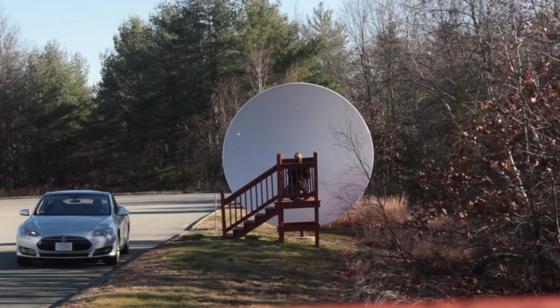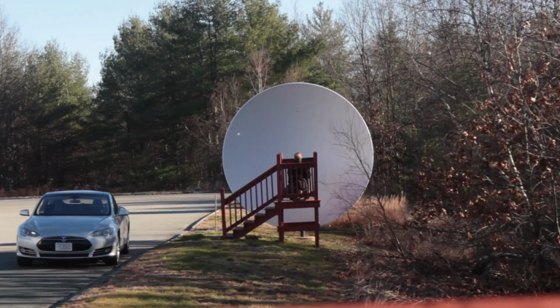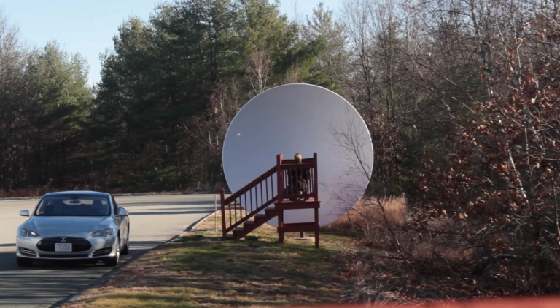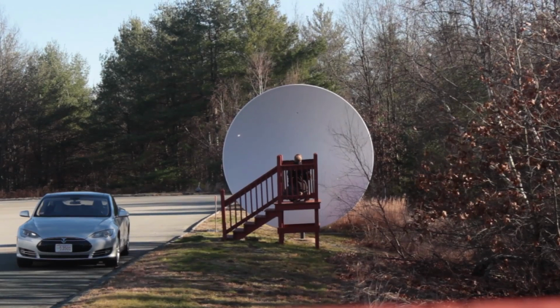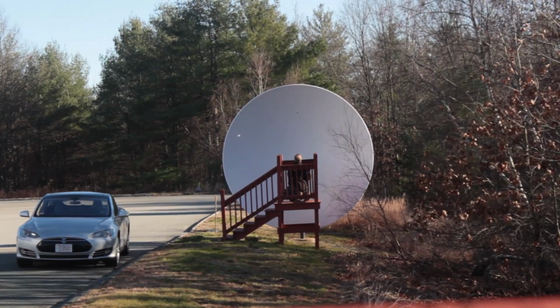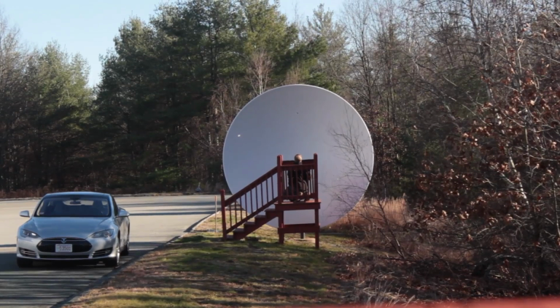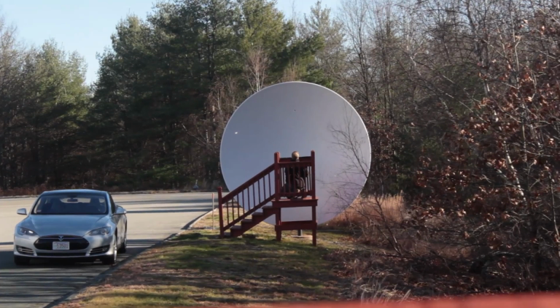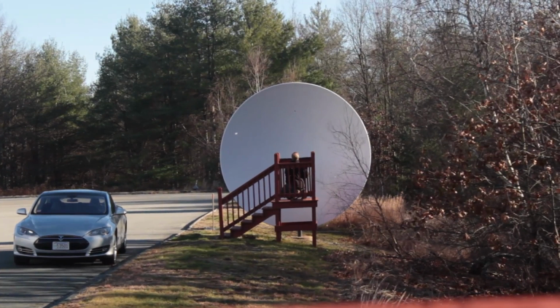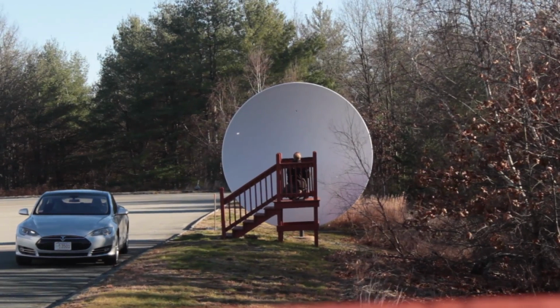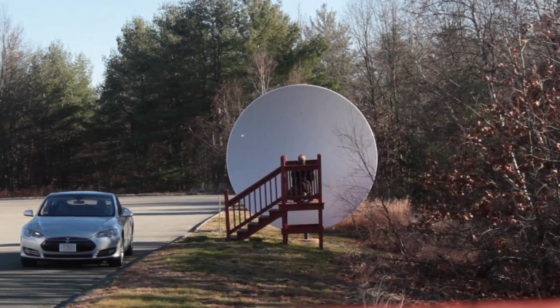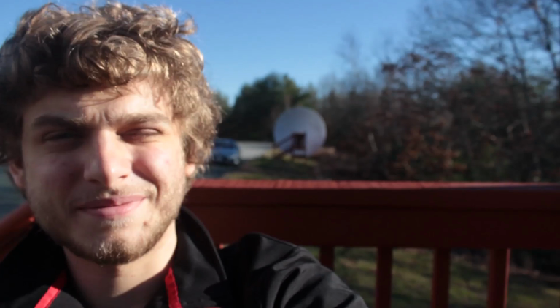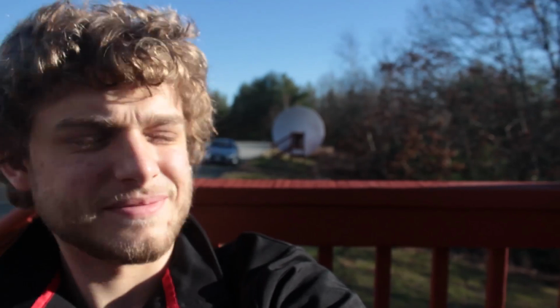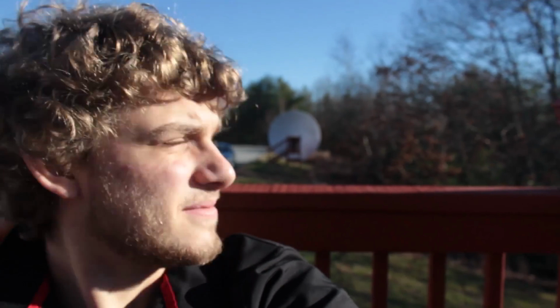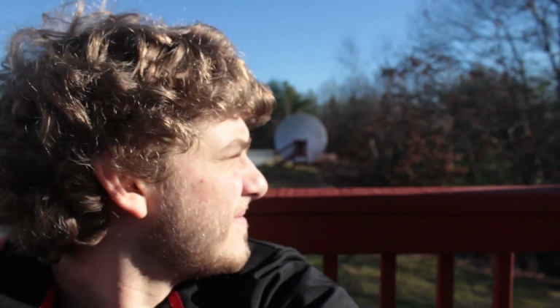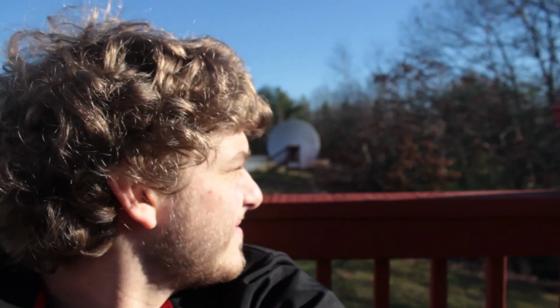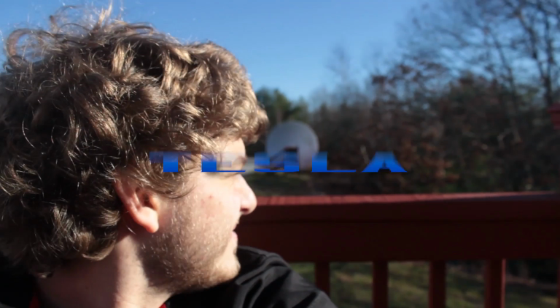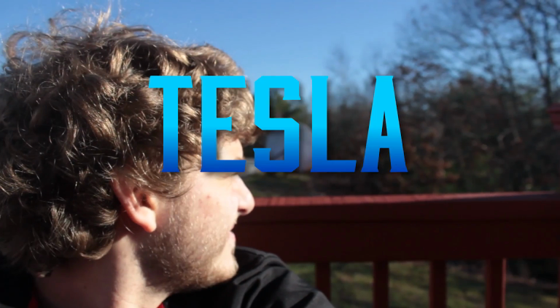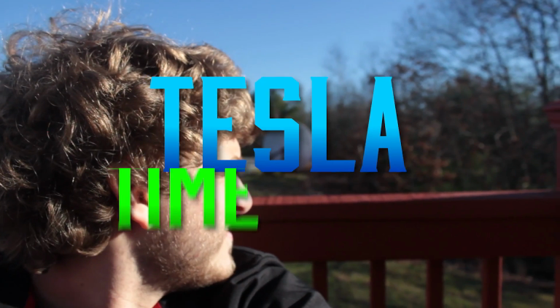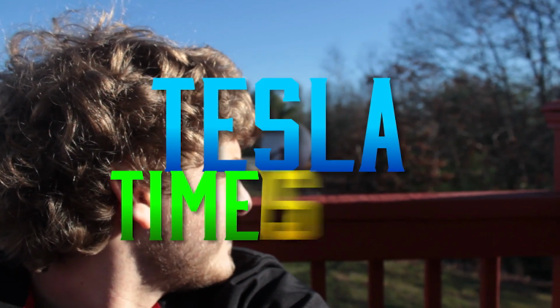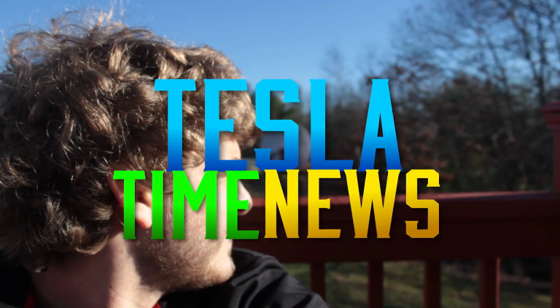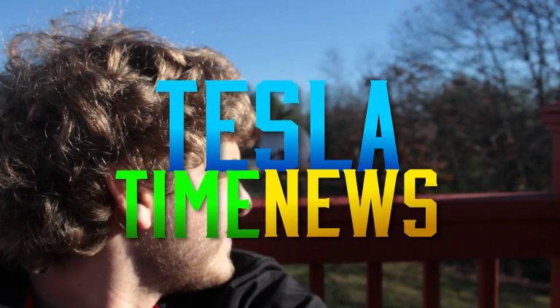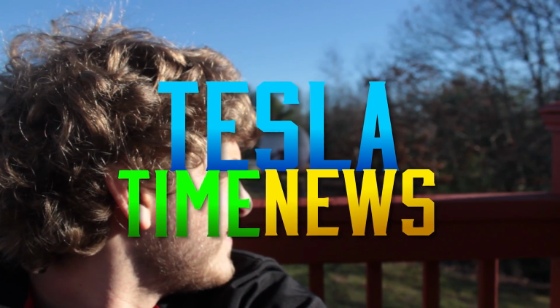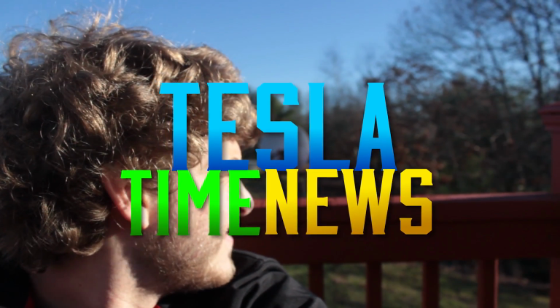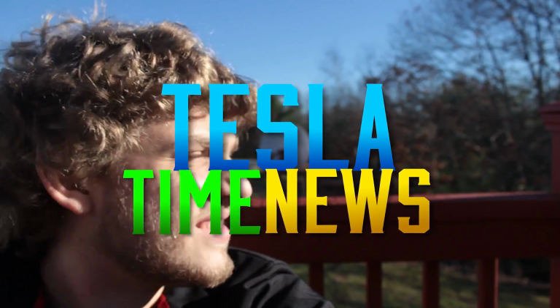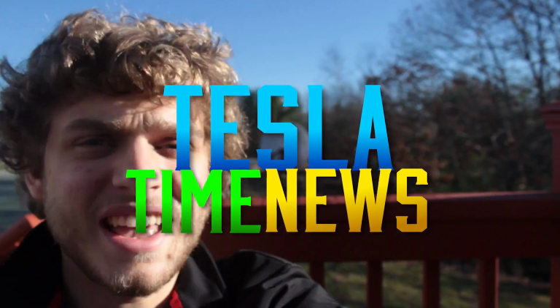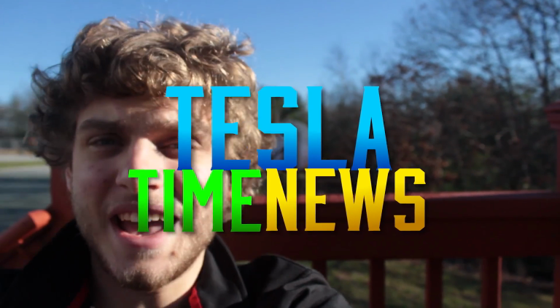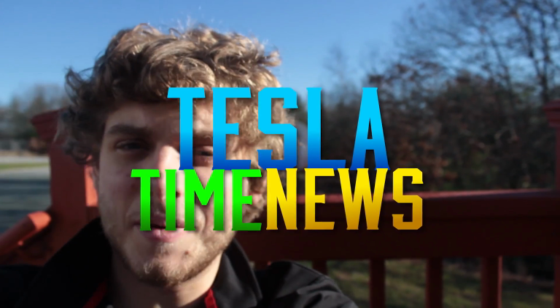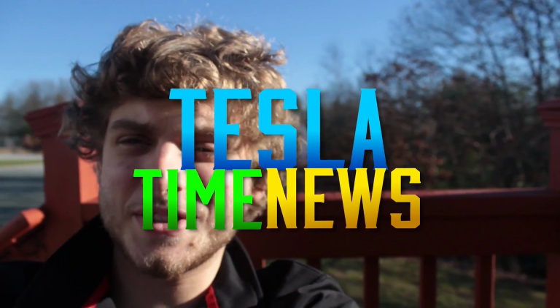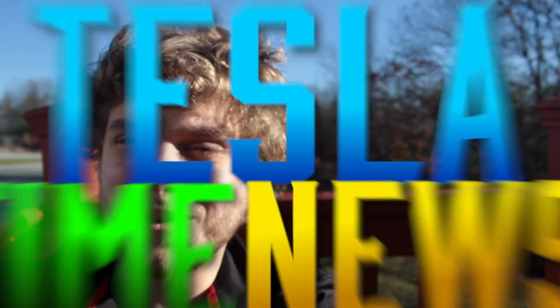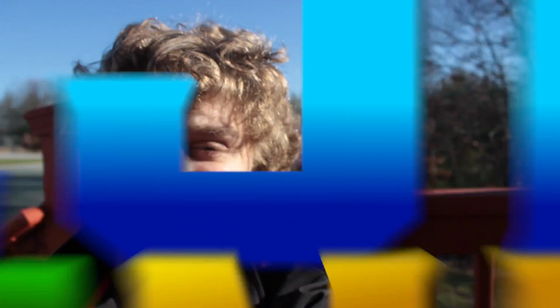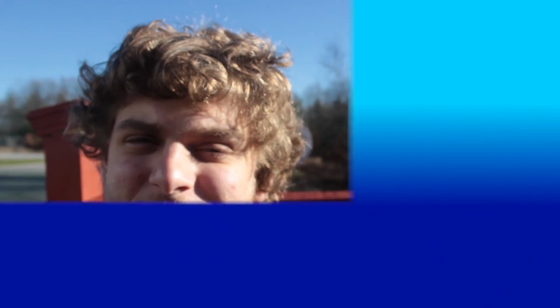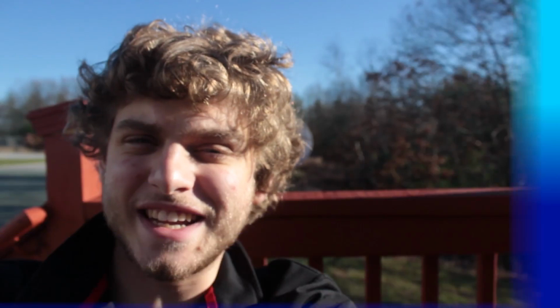I'm Zach. And I'm Jesse. And you're watching Tesla Time News, episode 13.